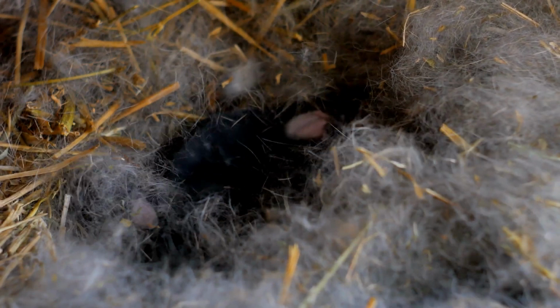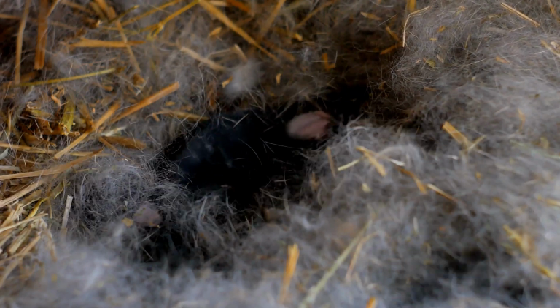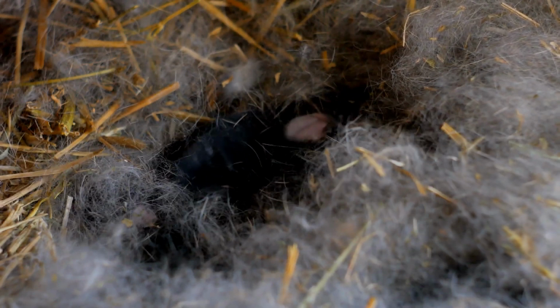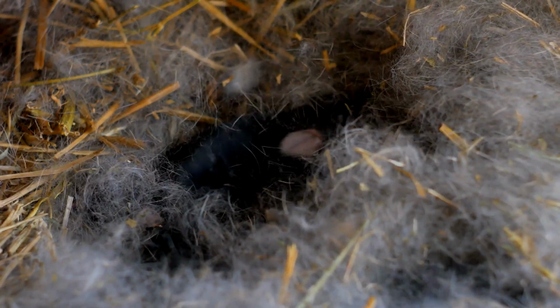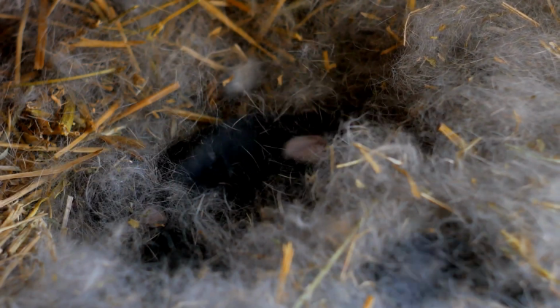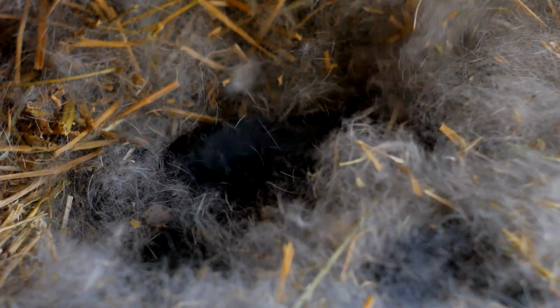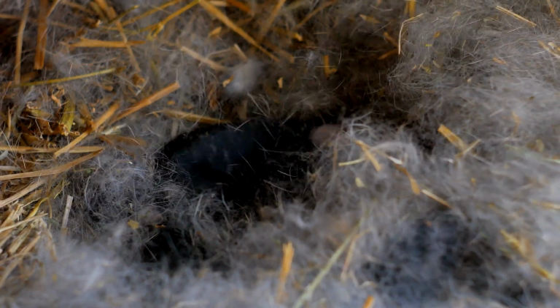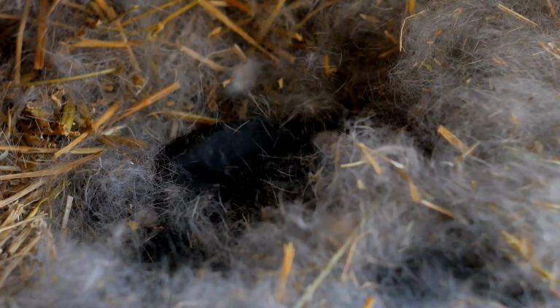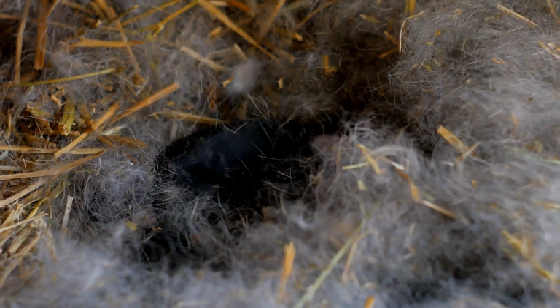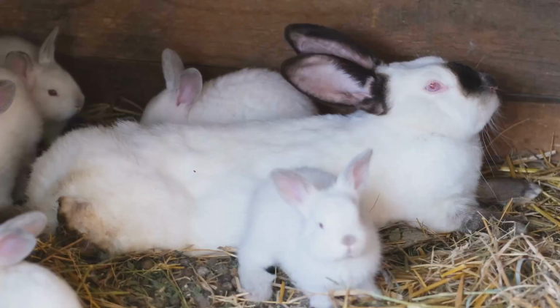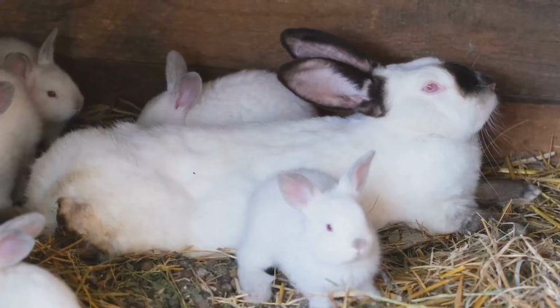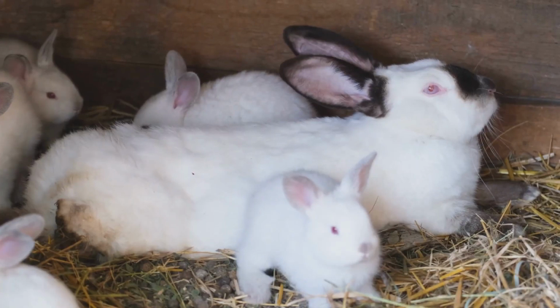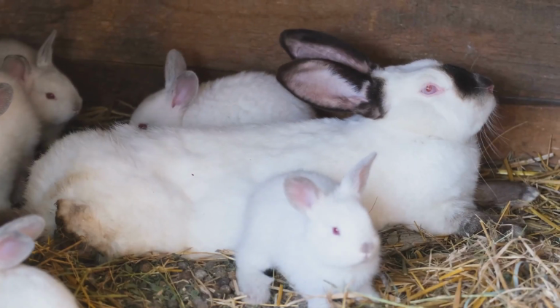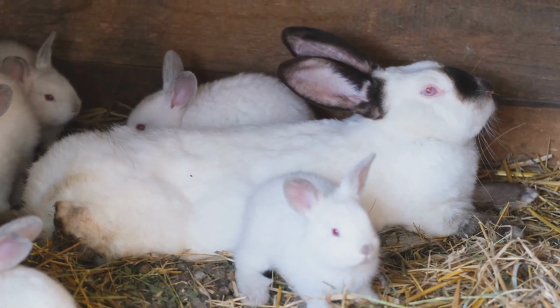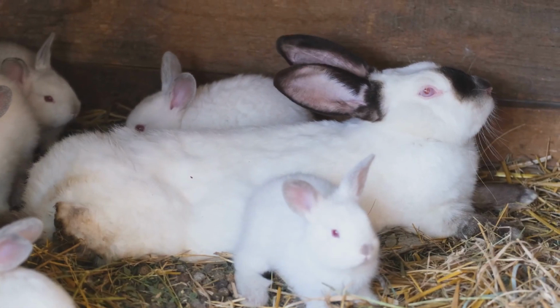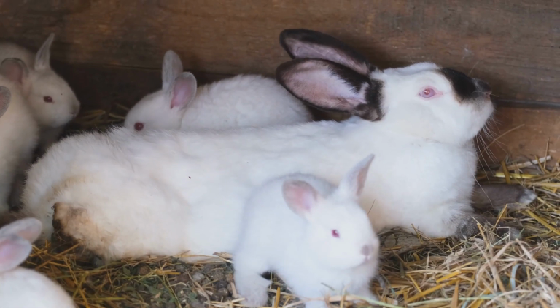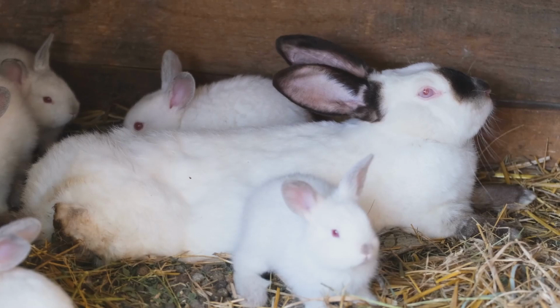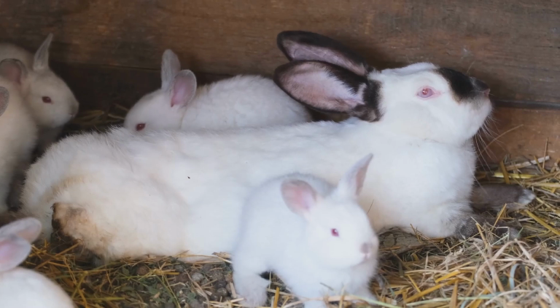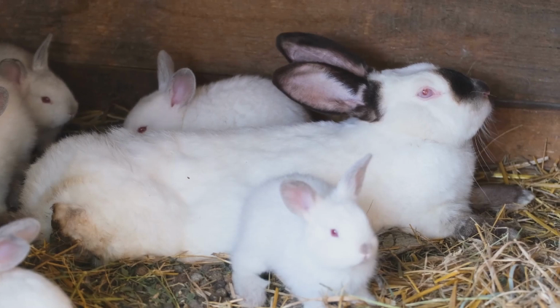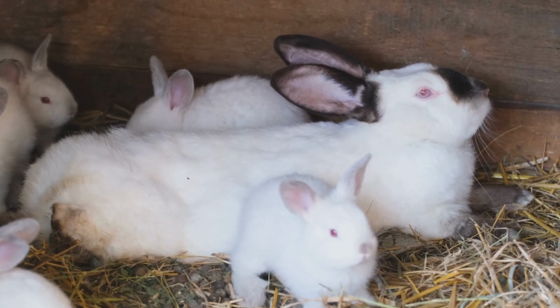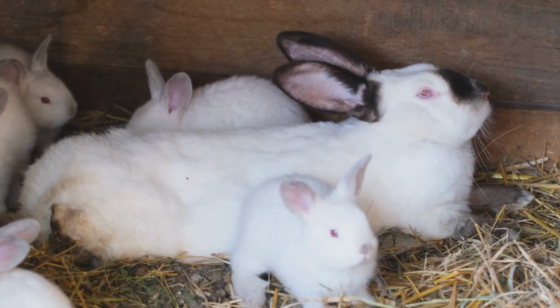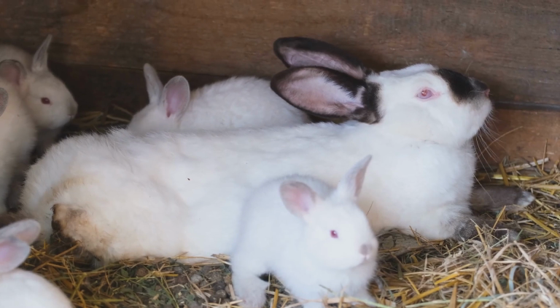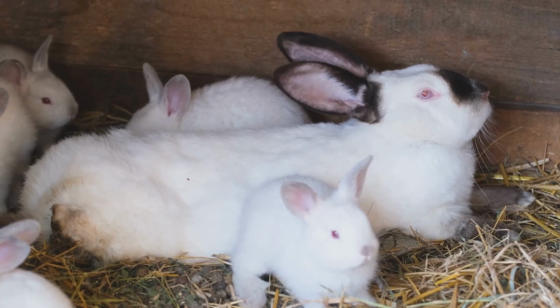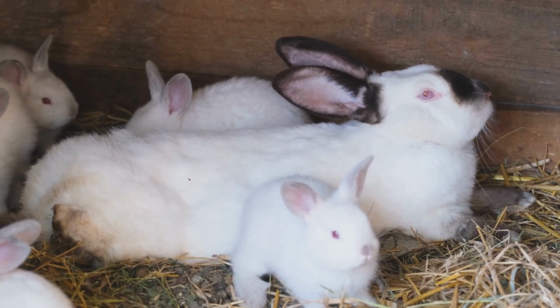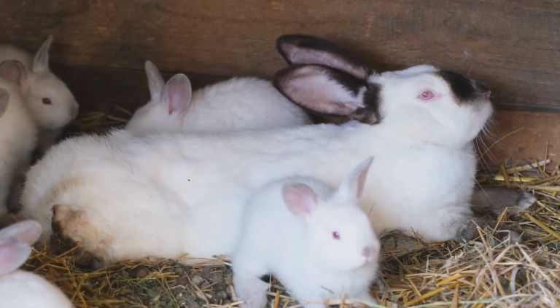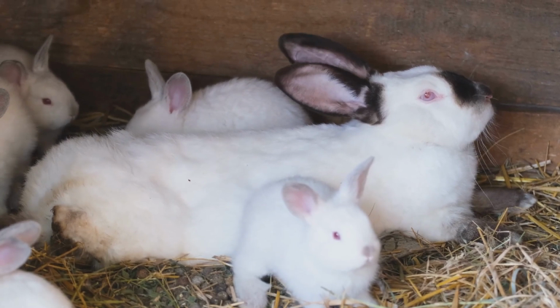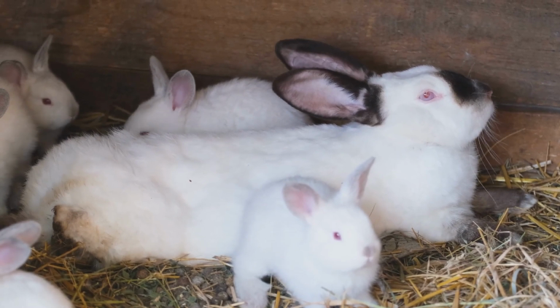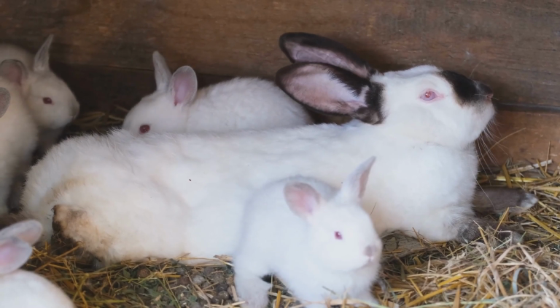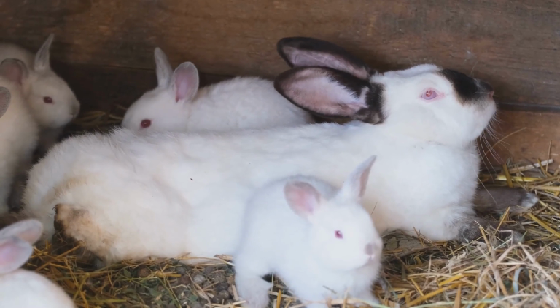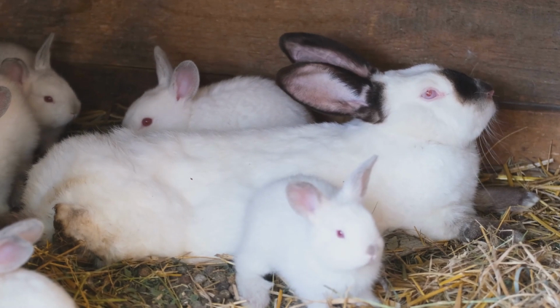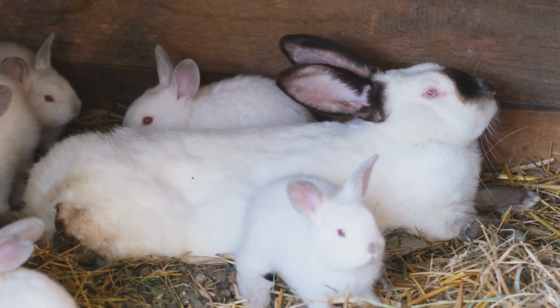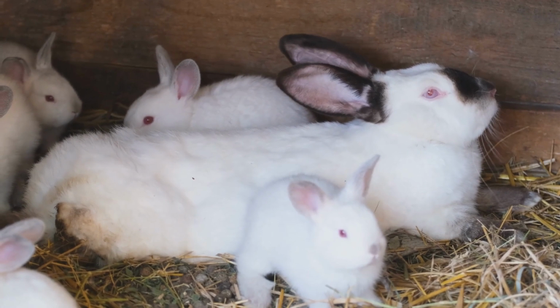Imagine having that many babies at once — and get this, they can have up to 5 litters a year. That's a lot of bunnies hopping around.